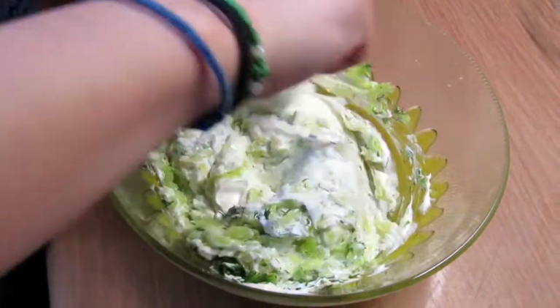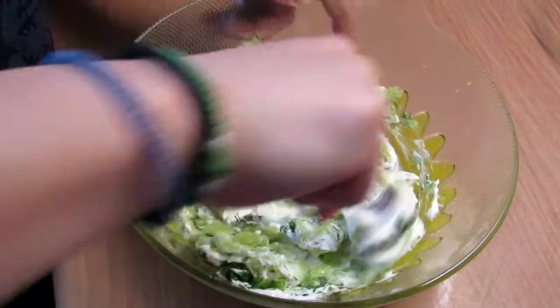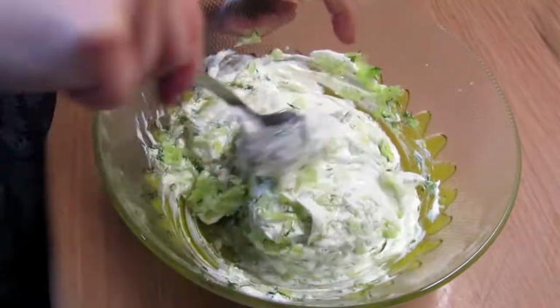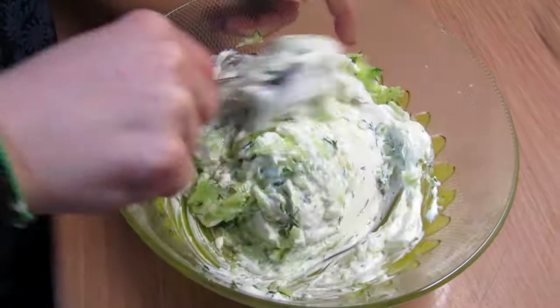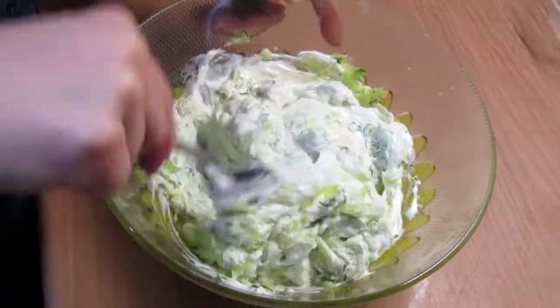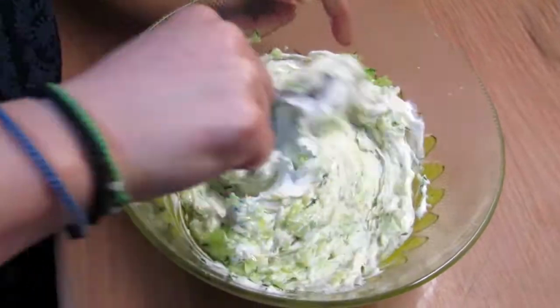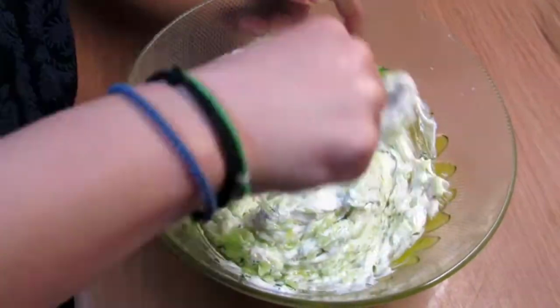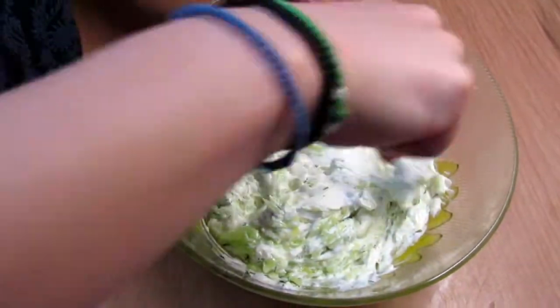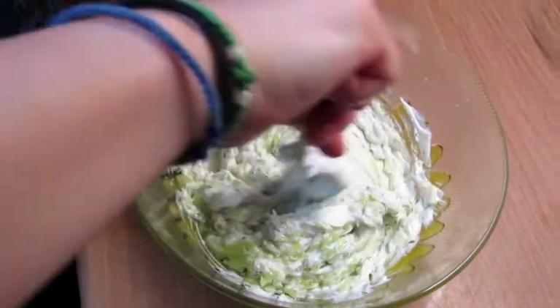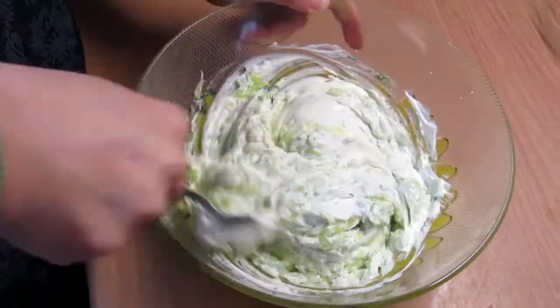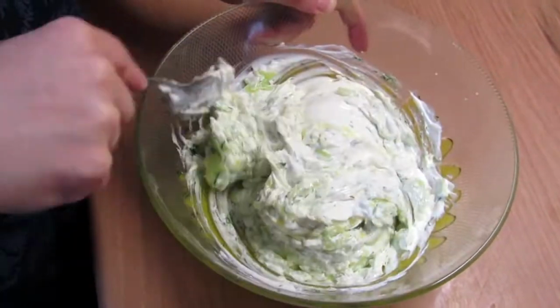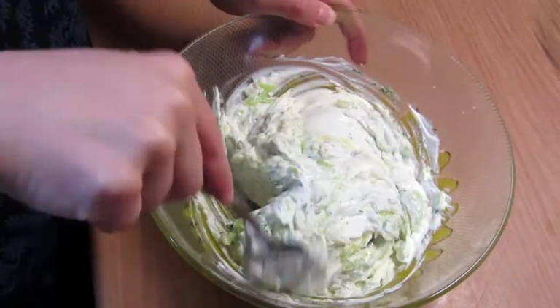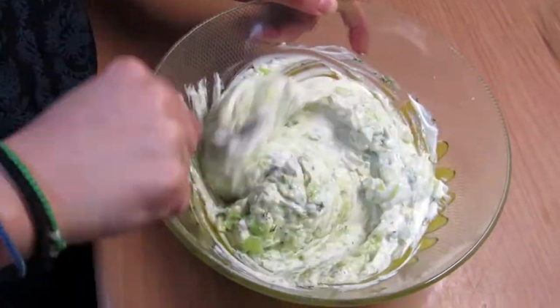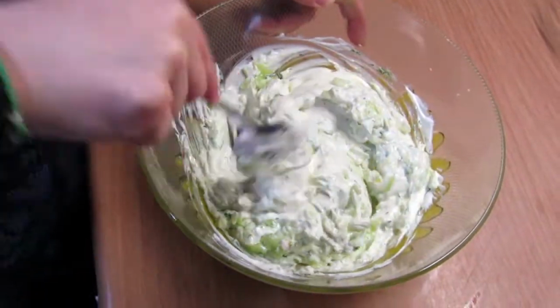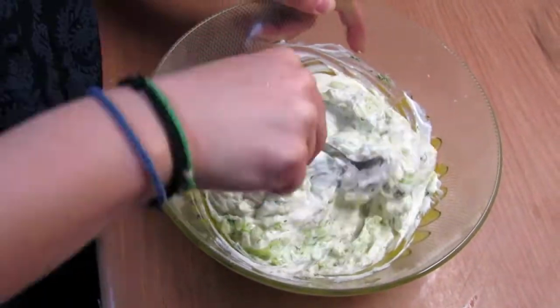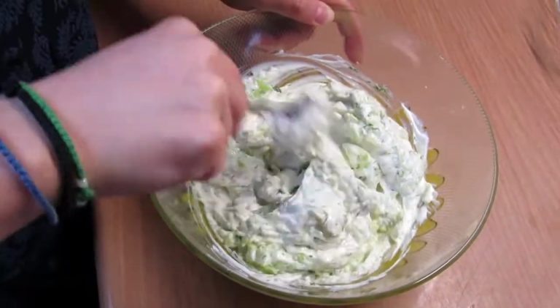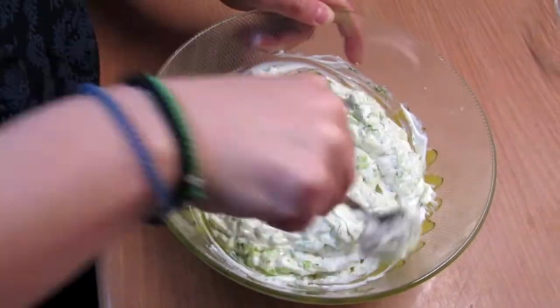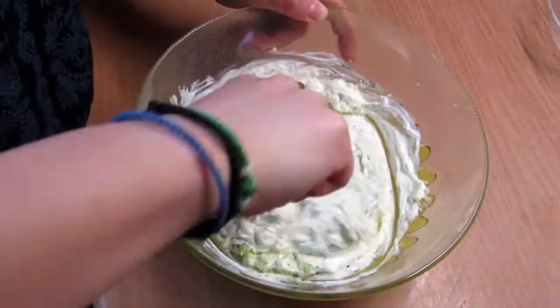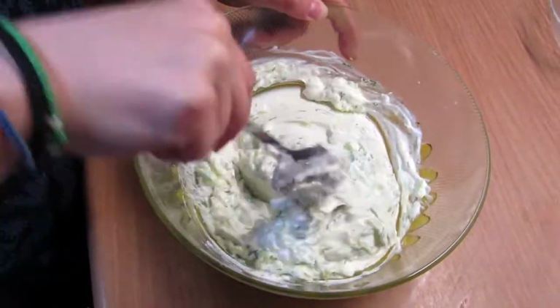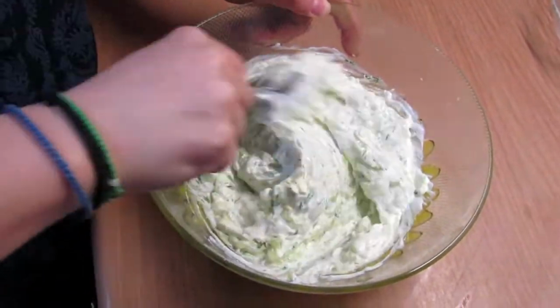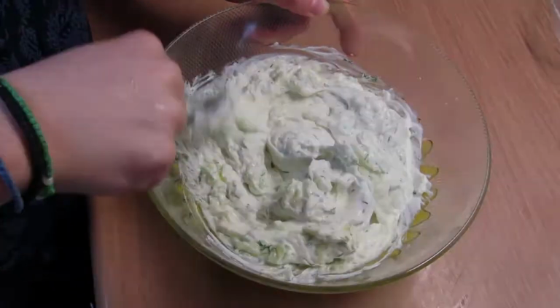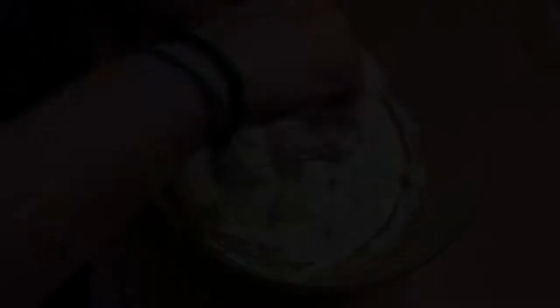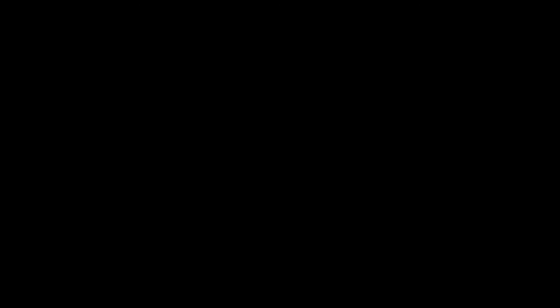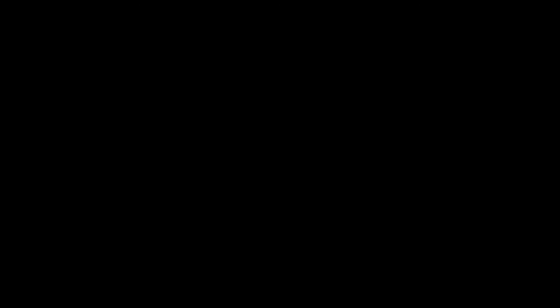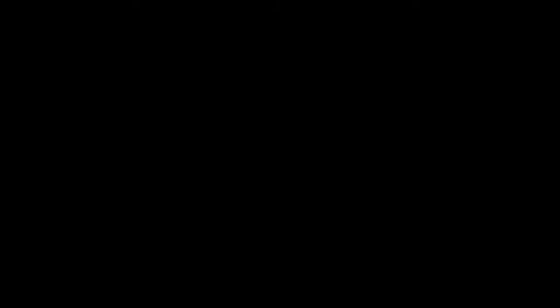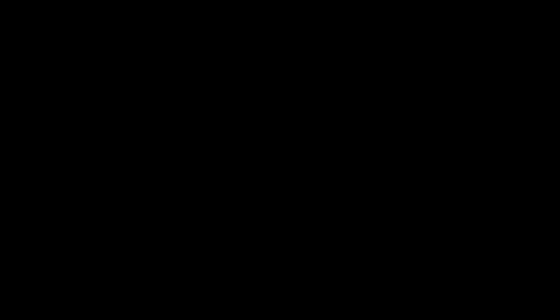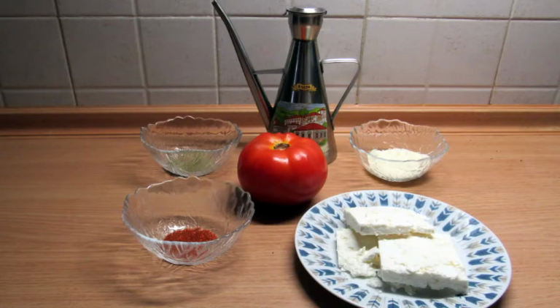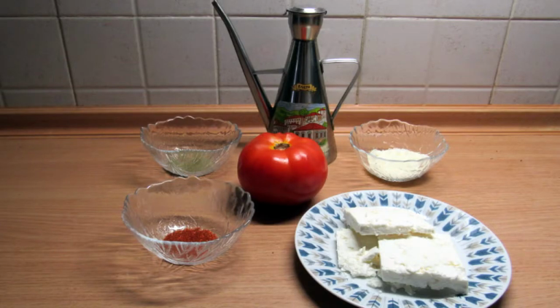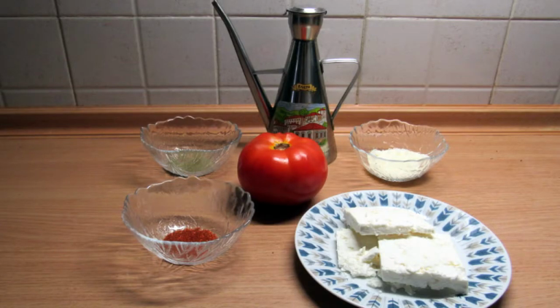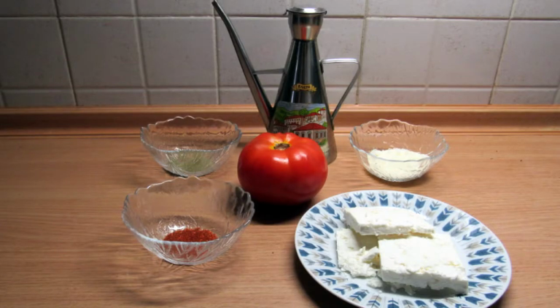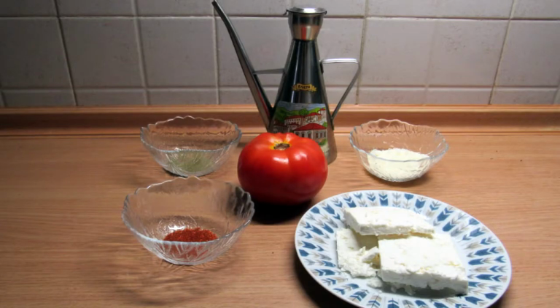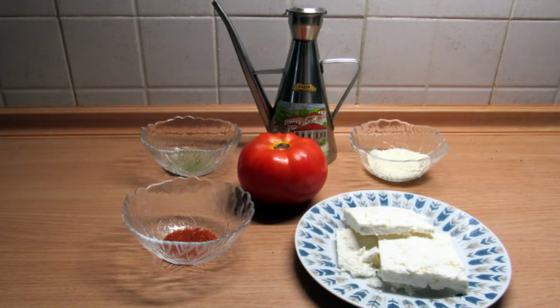And there you have it! Your tzajiki is done! Let's move to bugurdi.